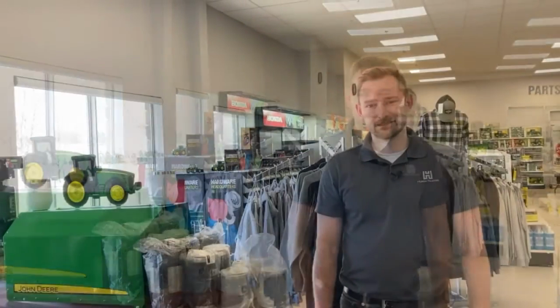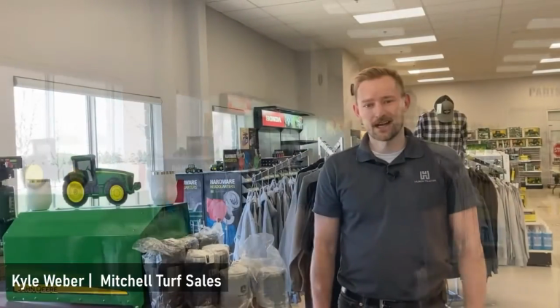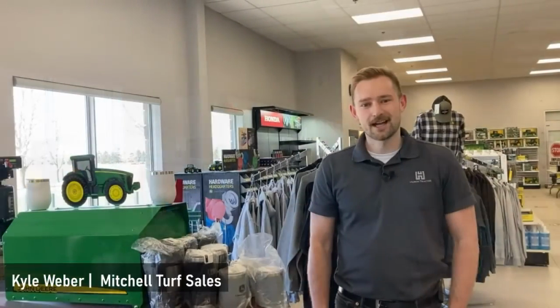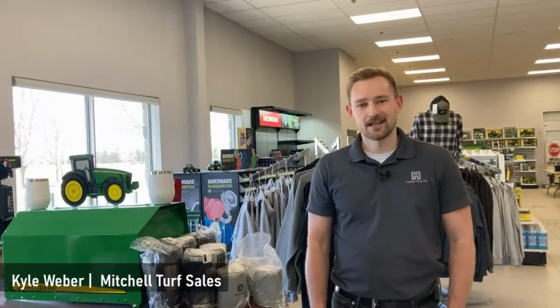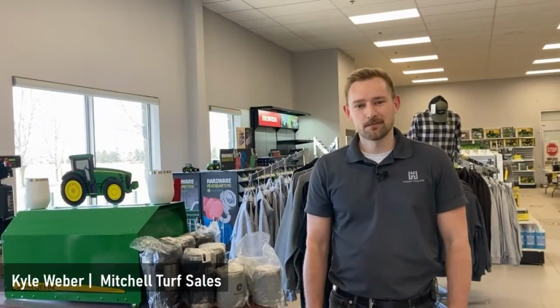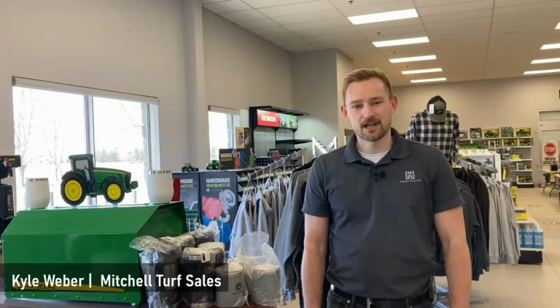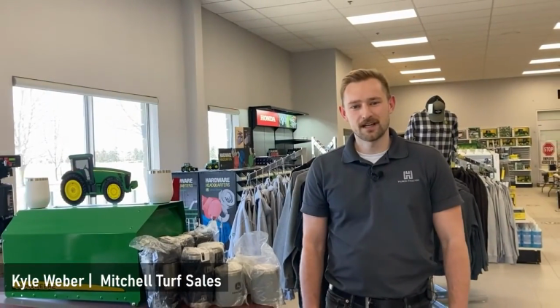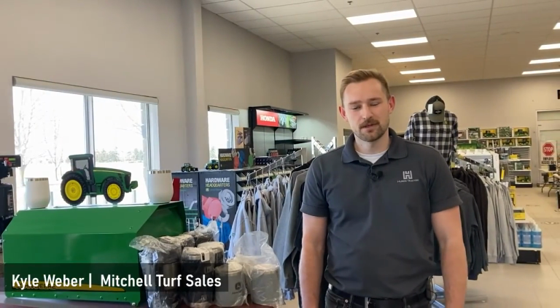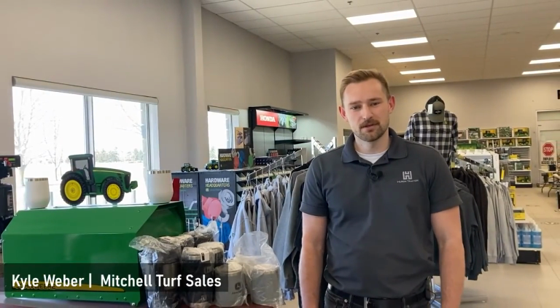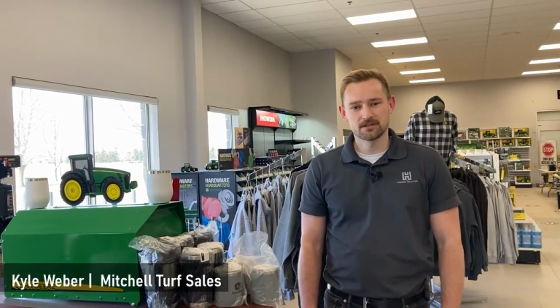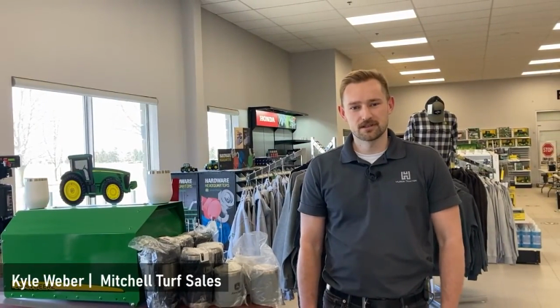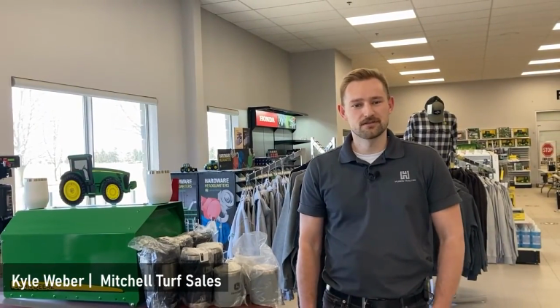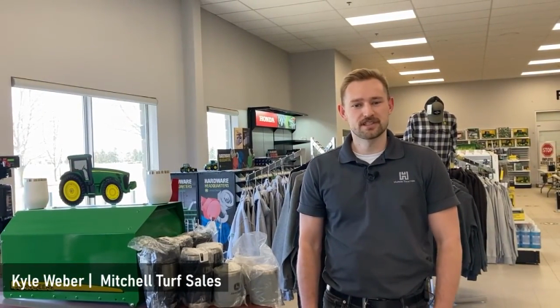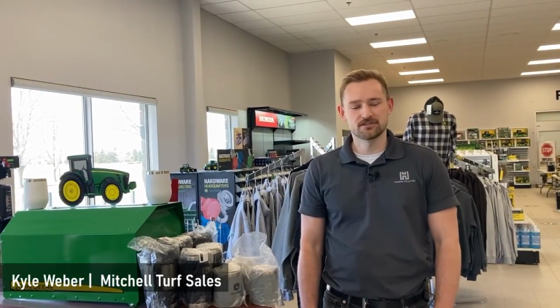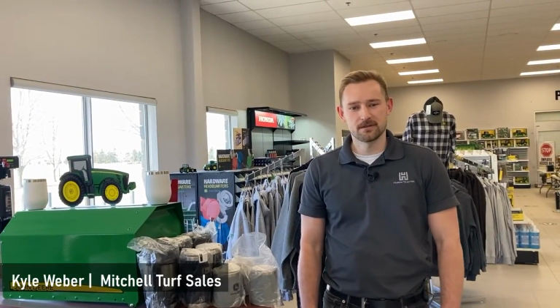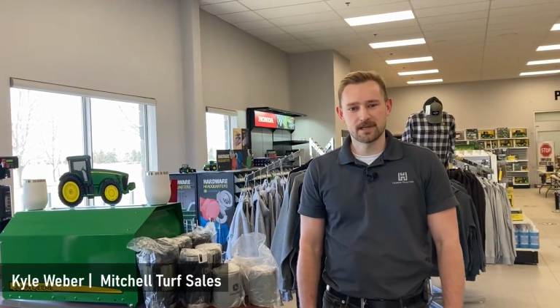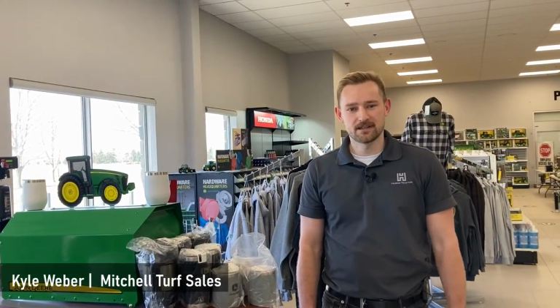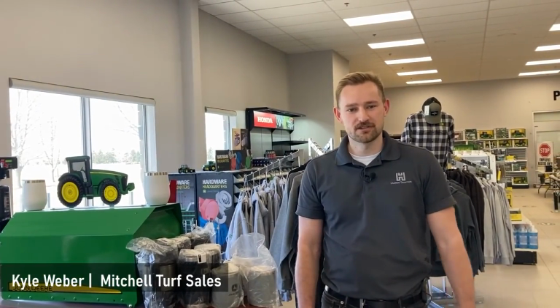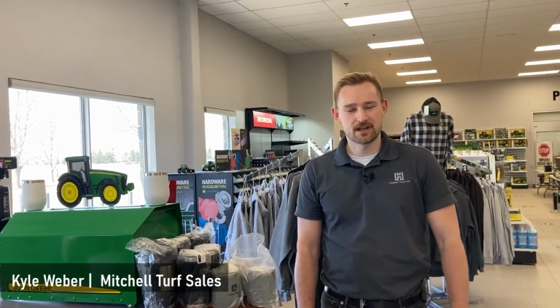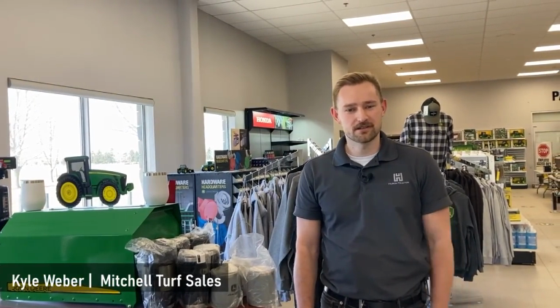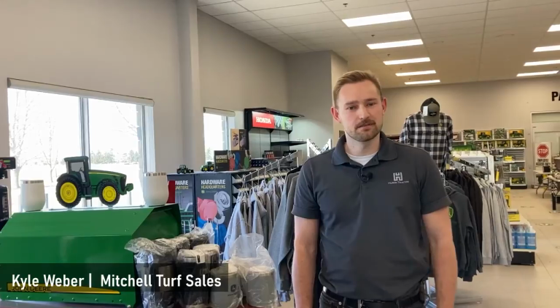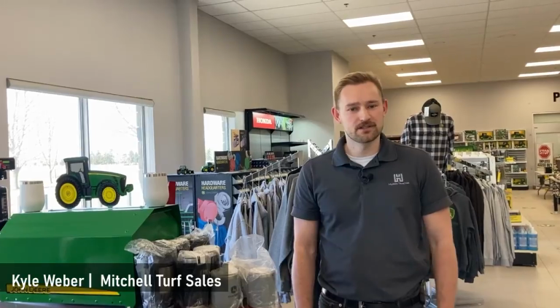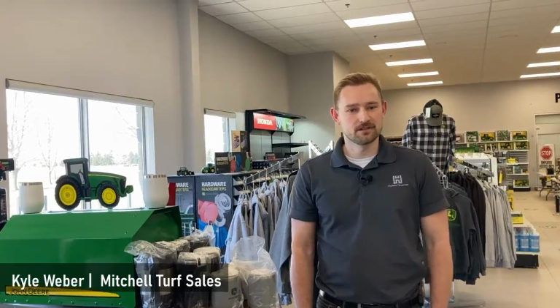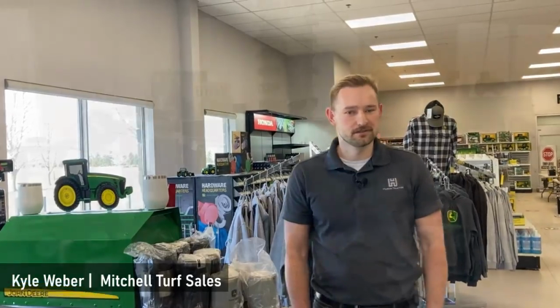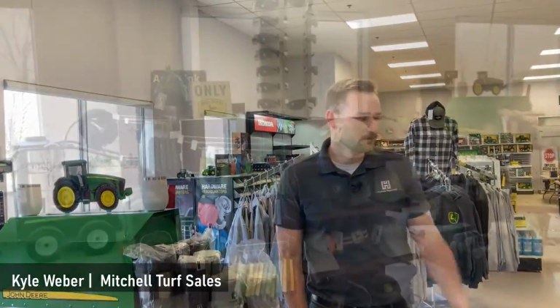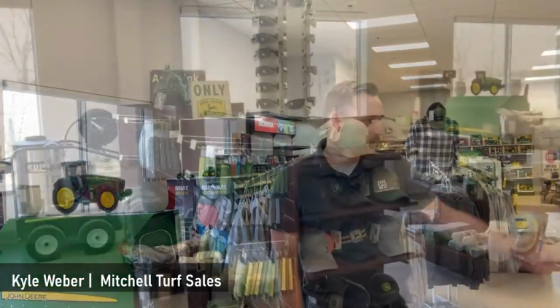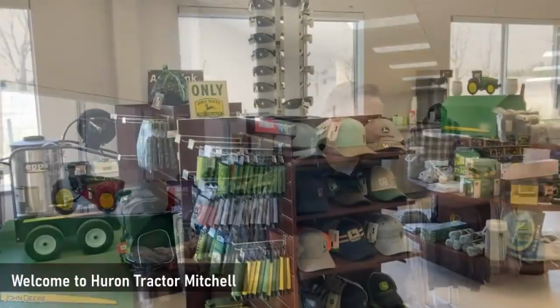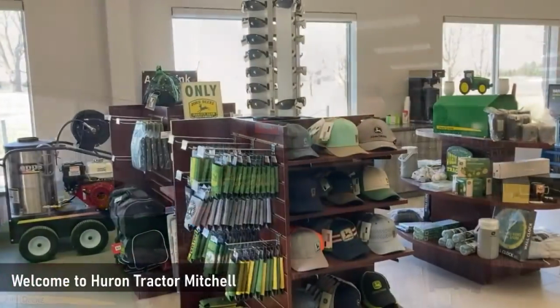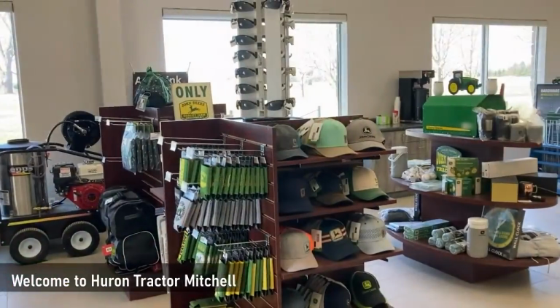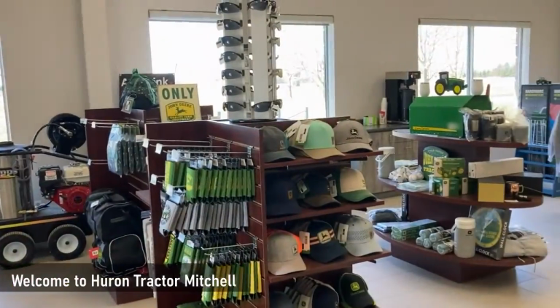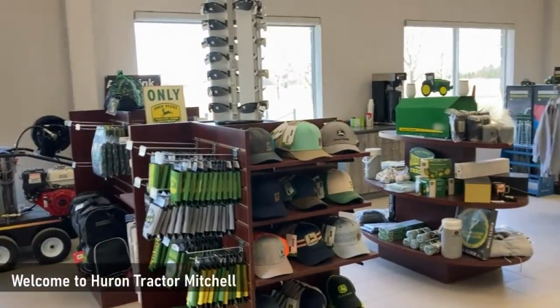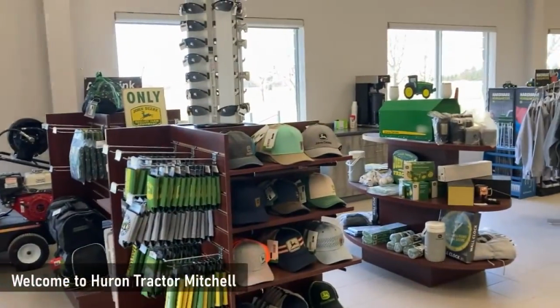Hi, I'm Kyle Wieber, Turf Sales Rep at John Deere Tractor in Mitchell. Welcome to our showroom.